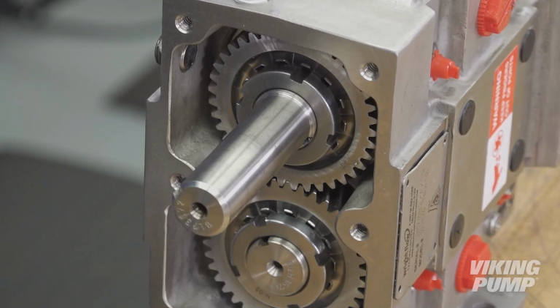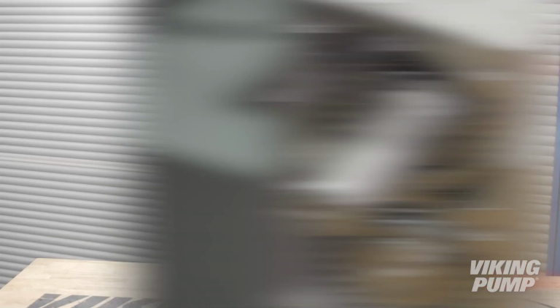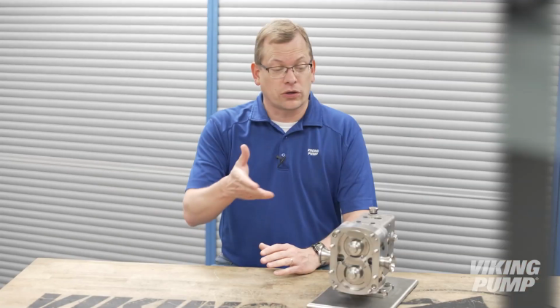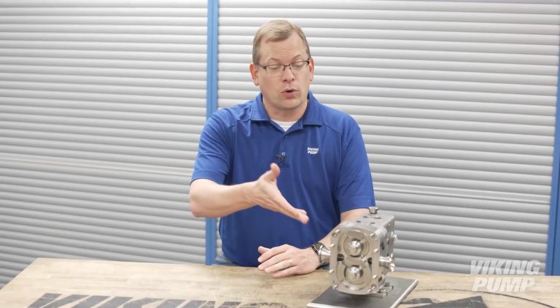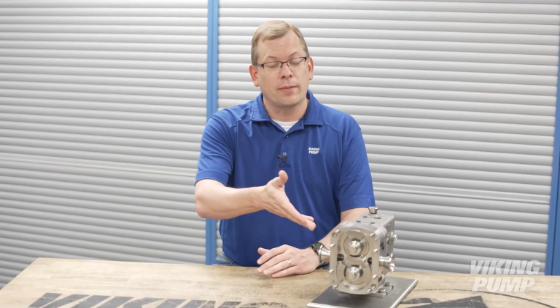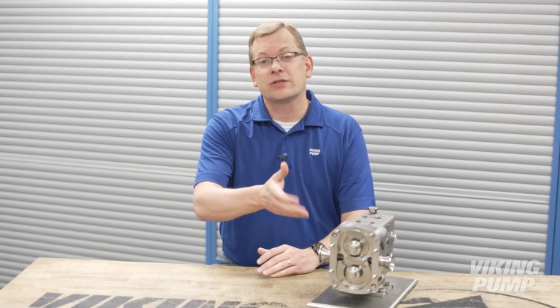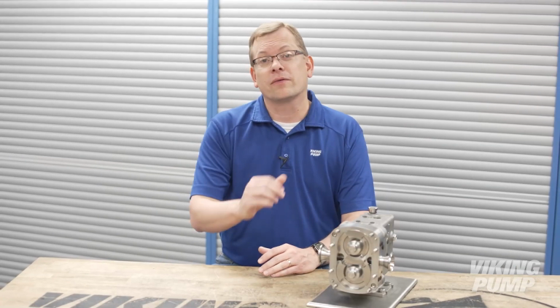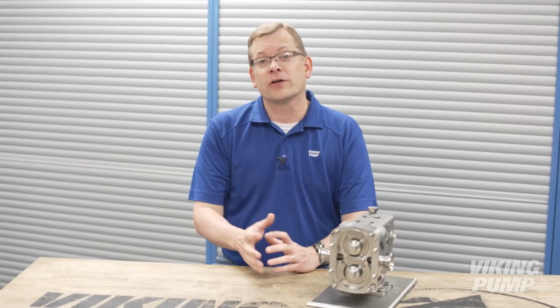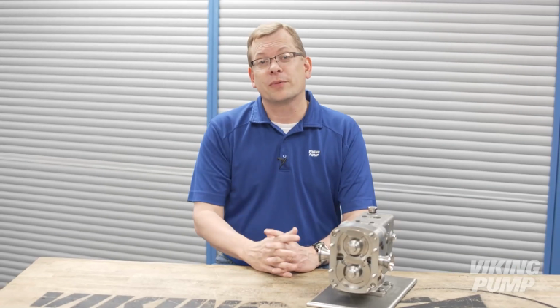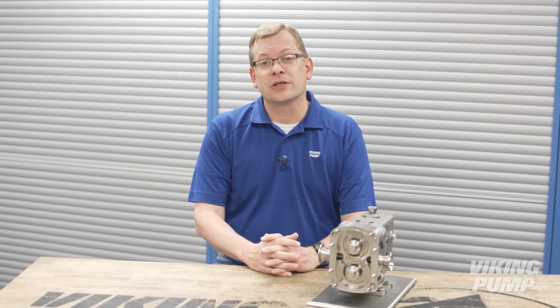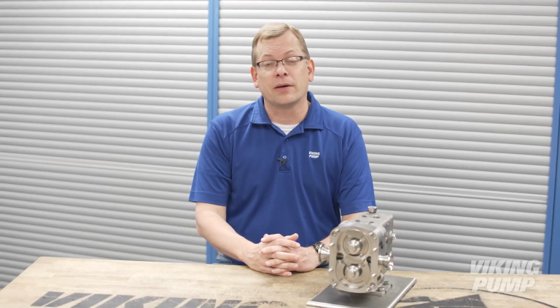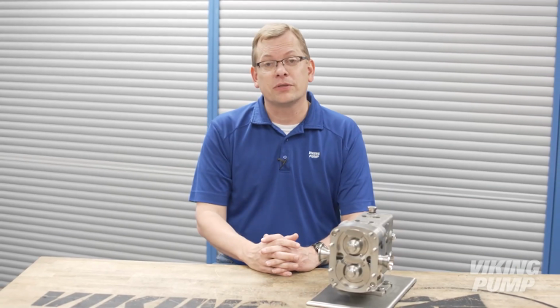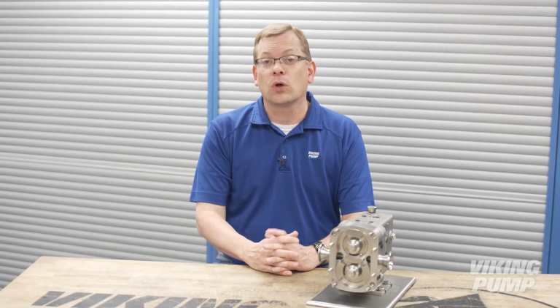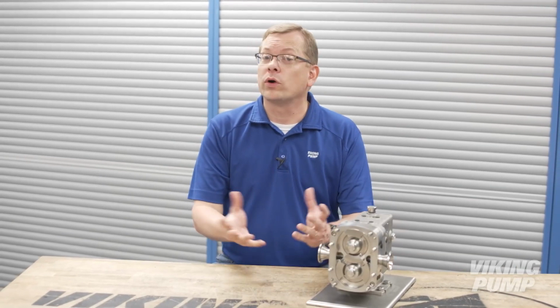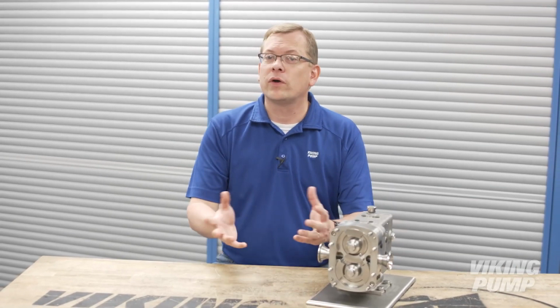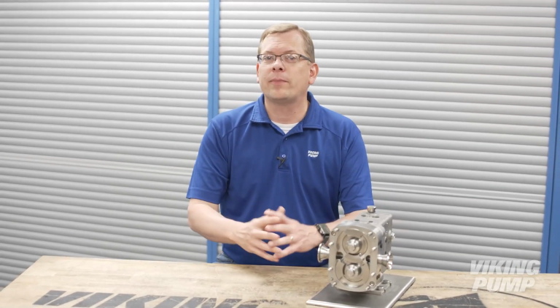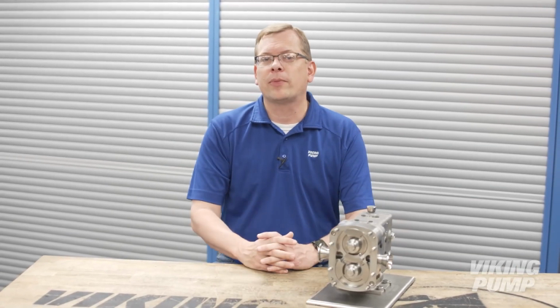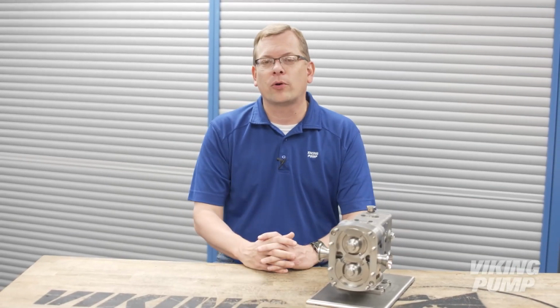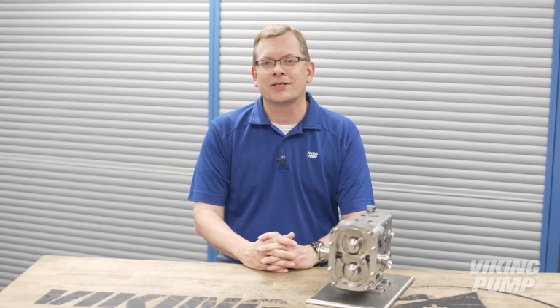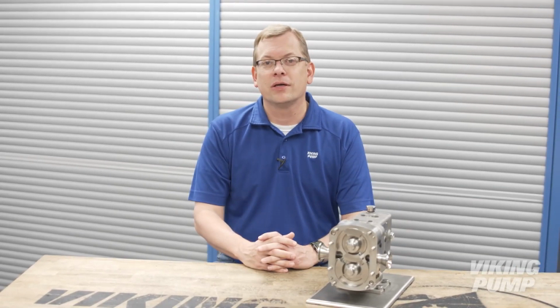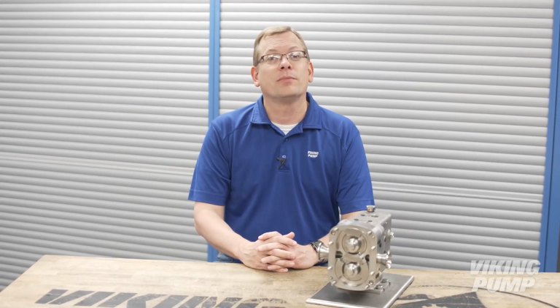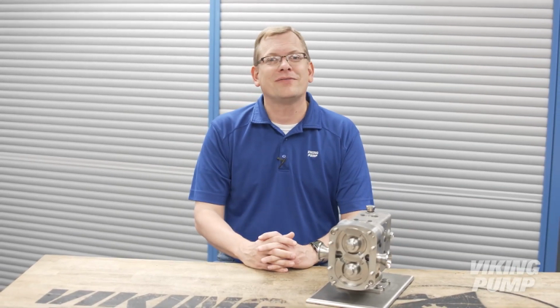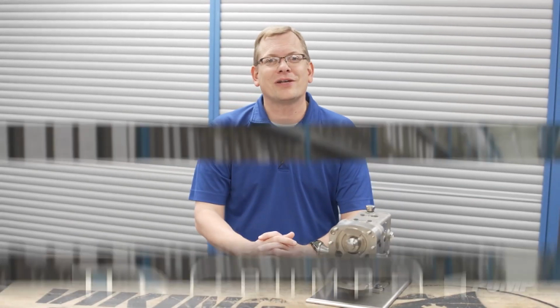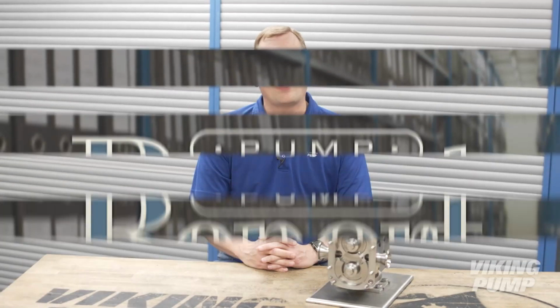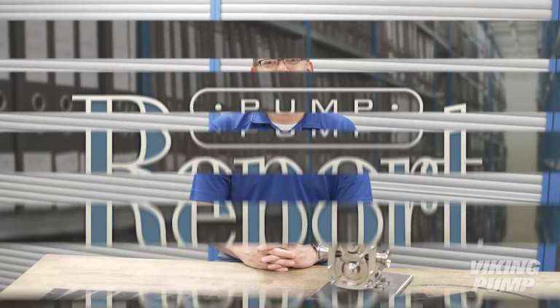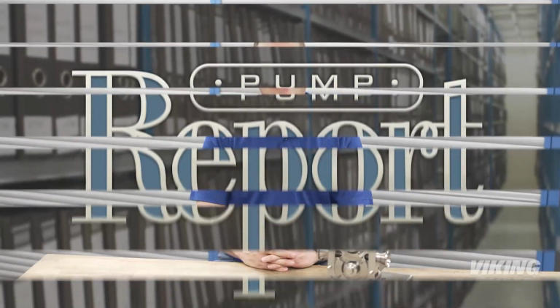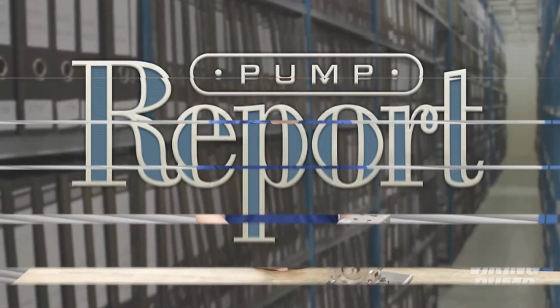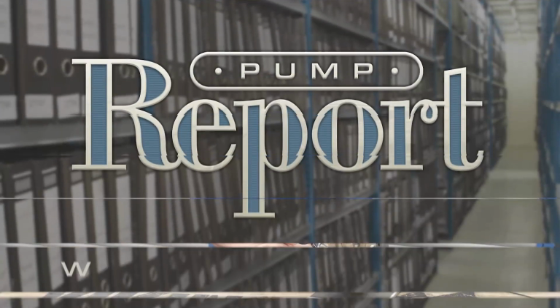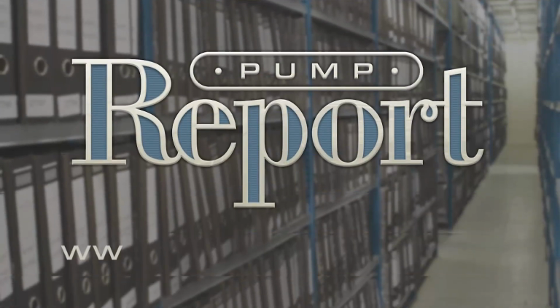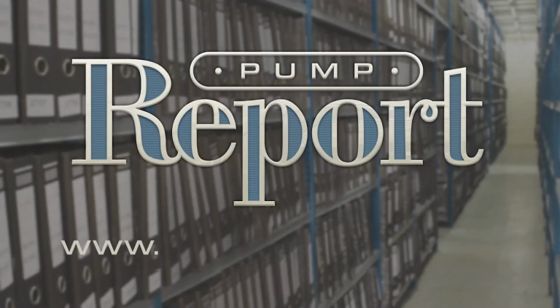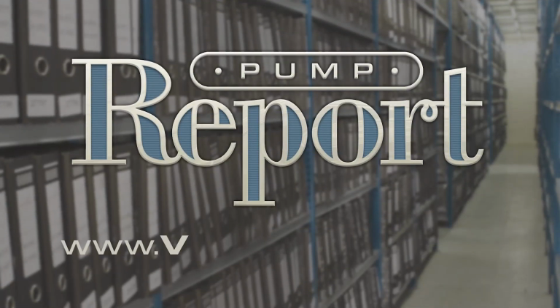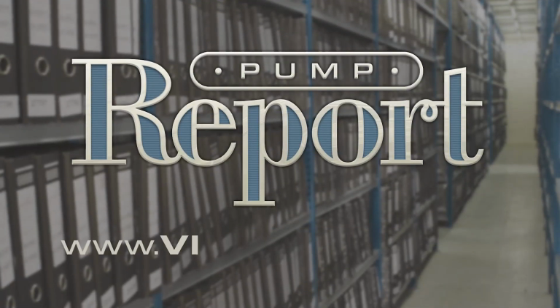To learn more about circumferential piston pumps, or to view other pump reports, please visit our website at VikingPump.com.